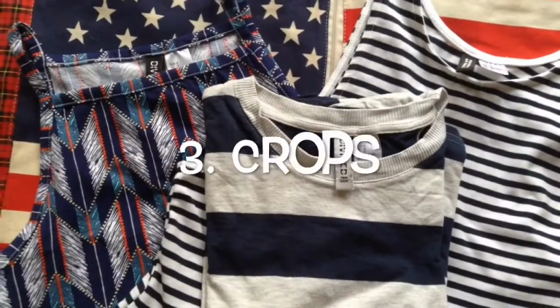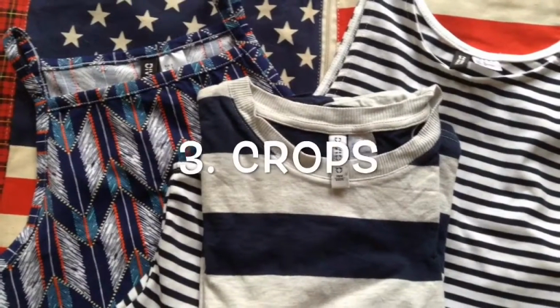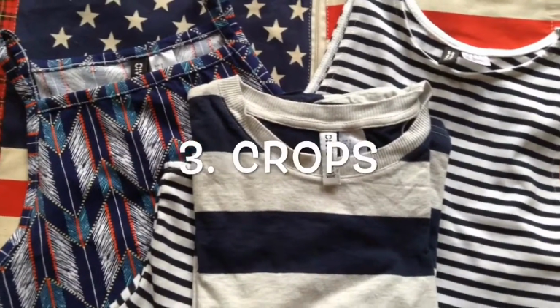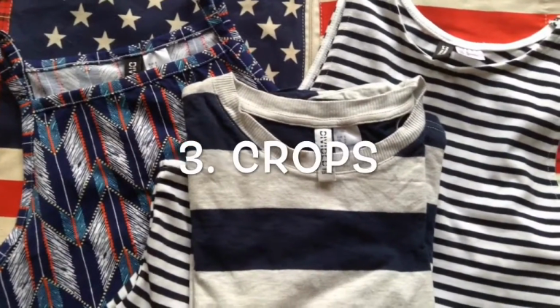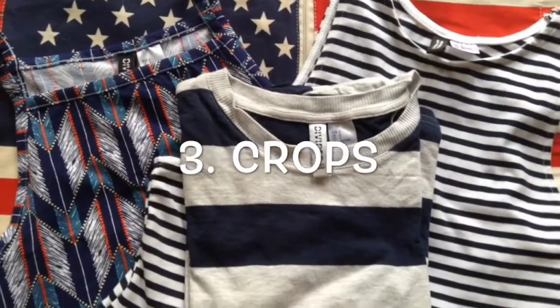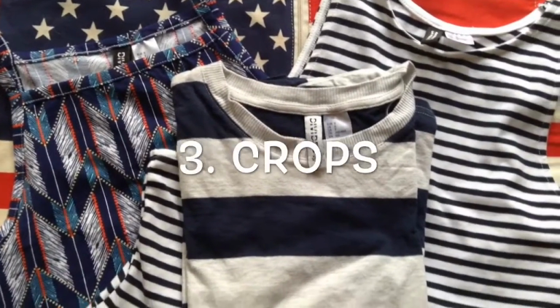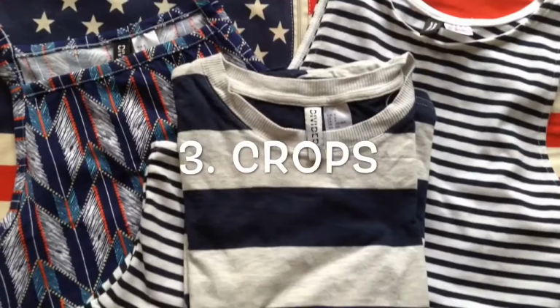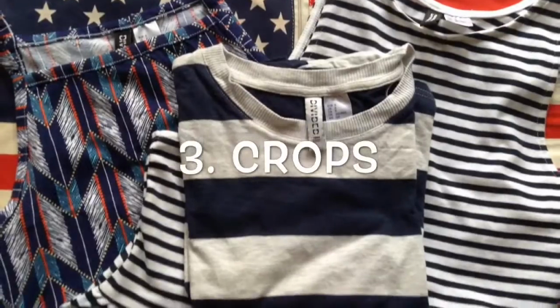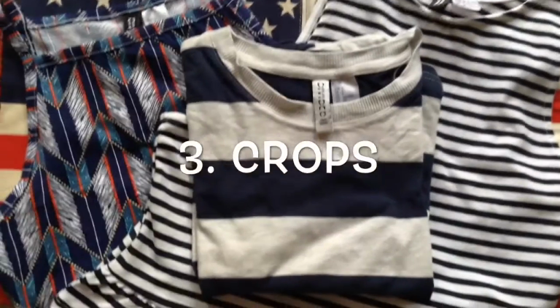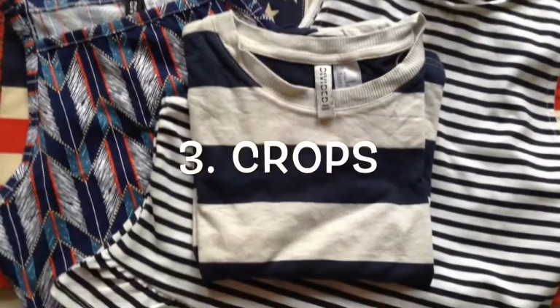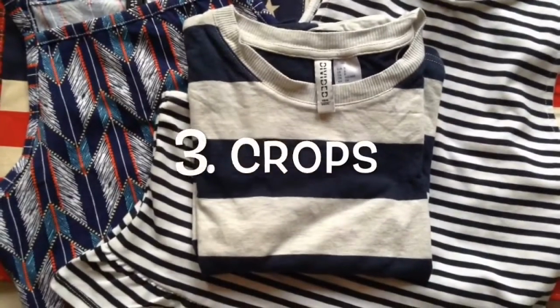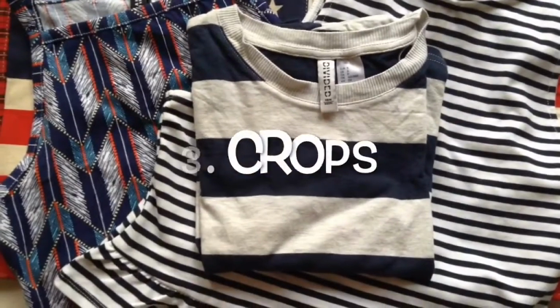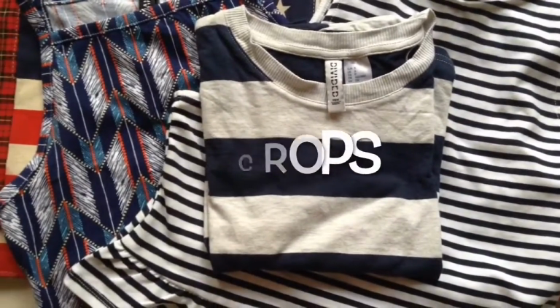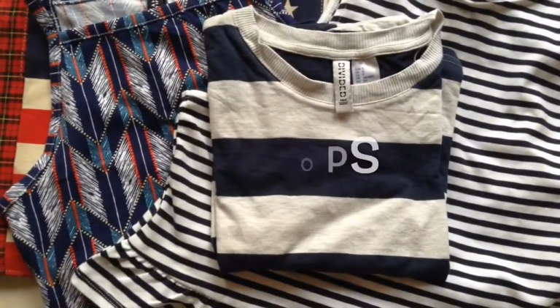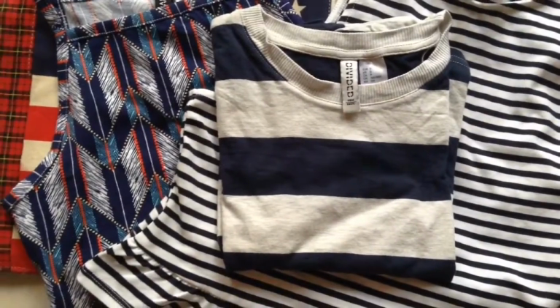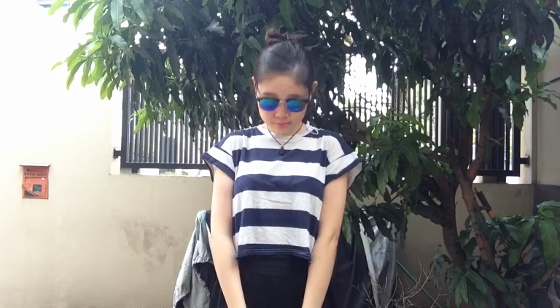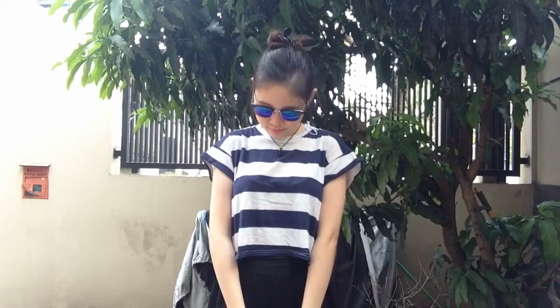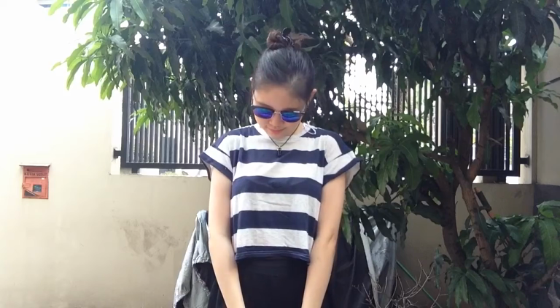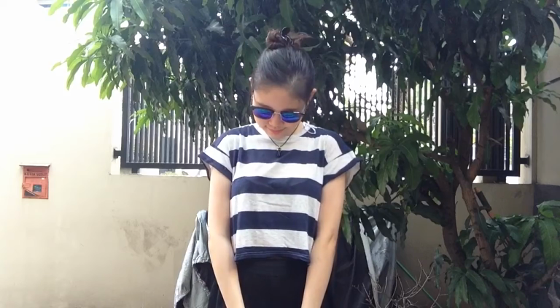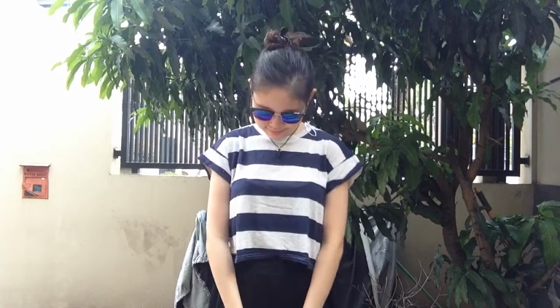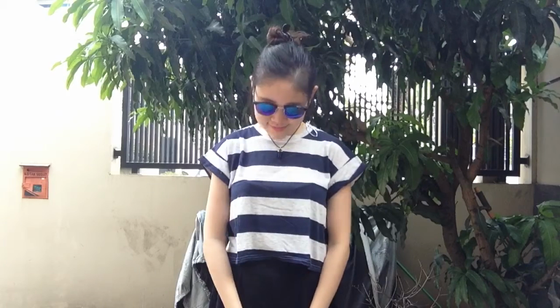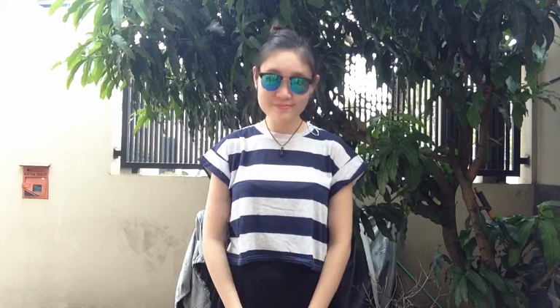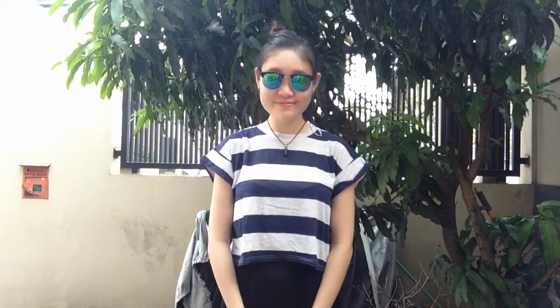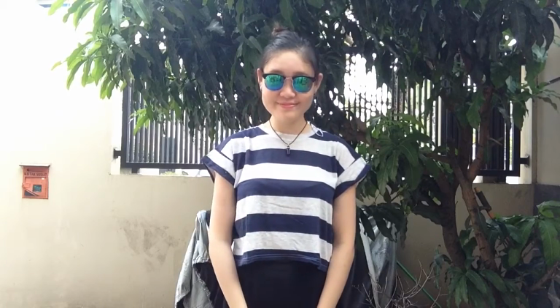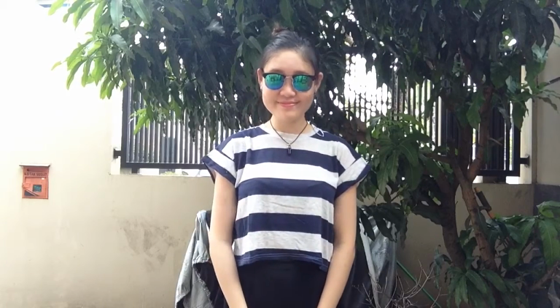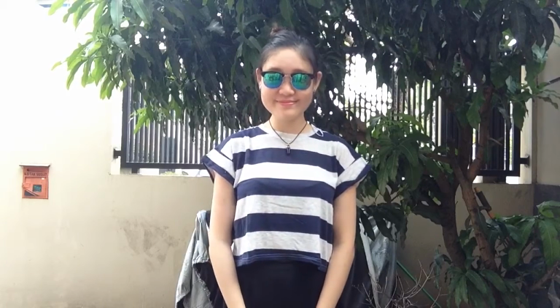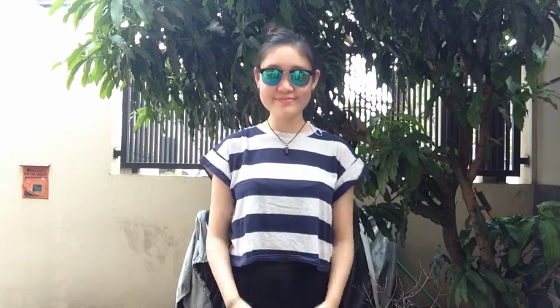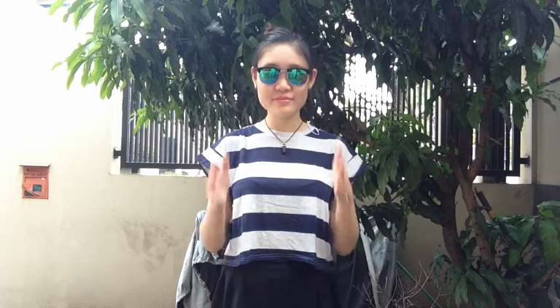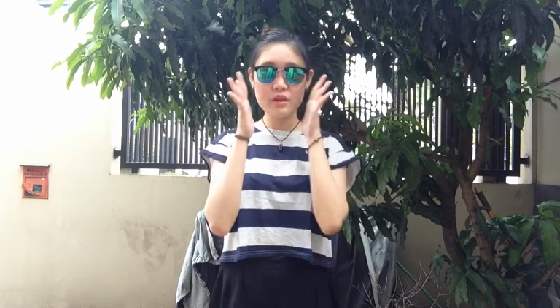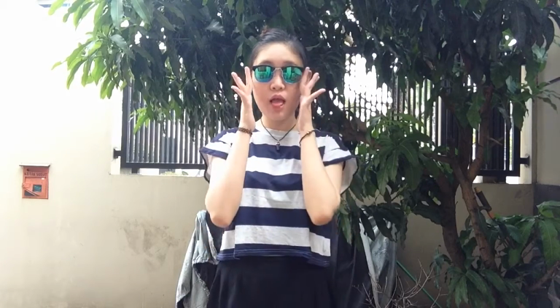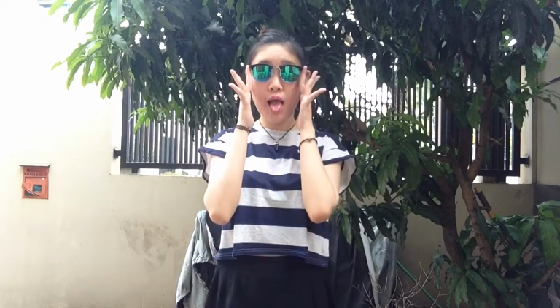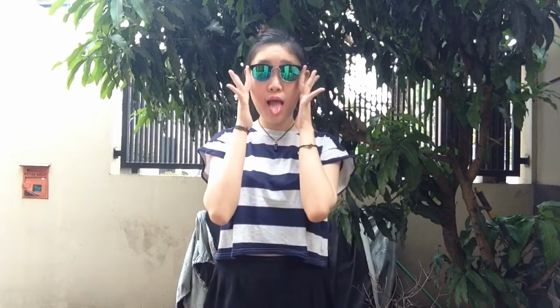Next is obviously crop tops — I've been living for crop tops lately. I just can't live without a crop top.